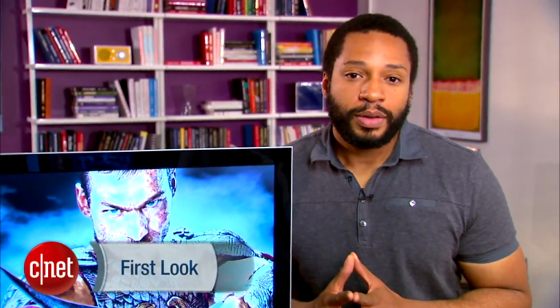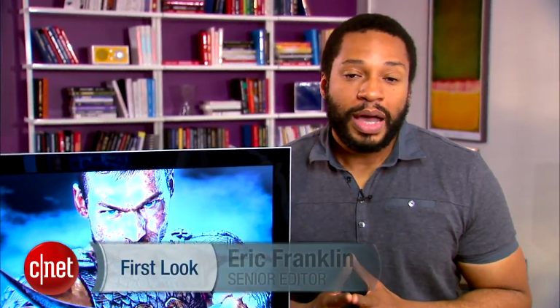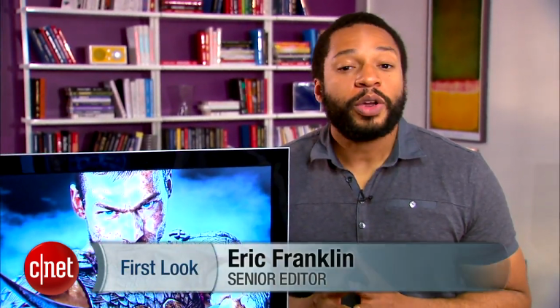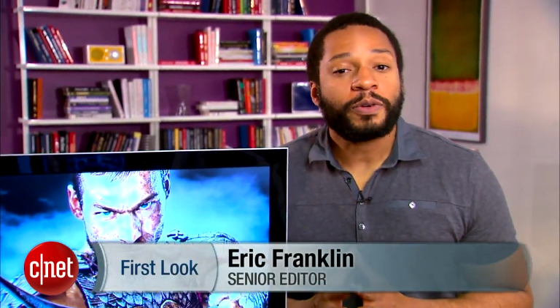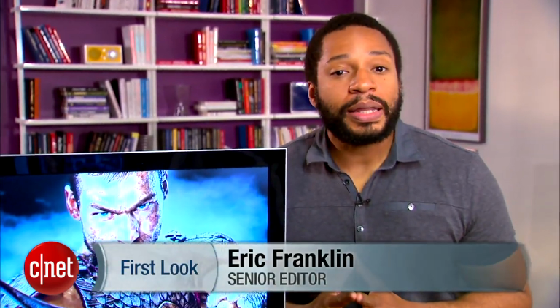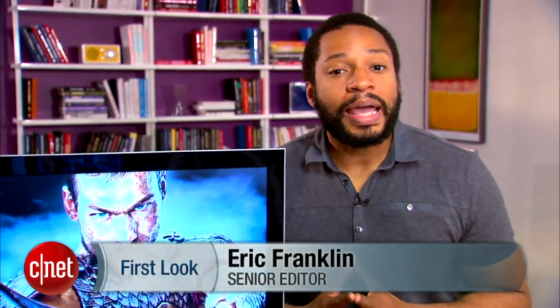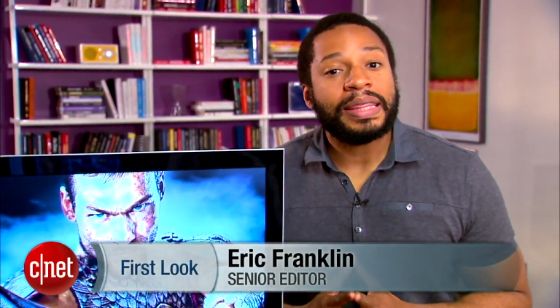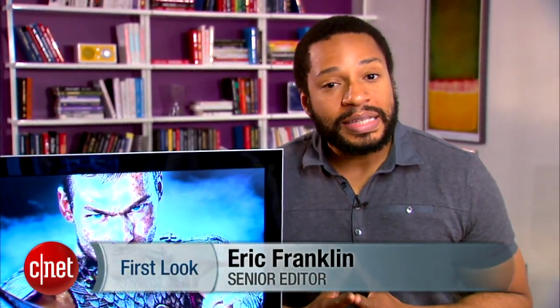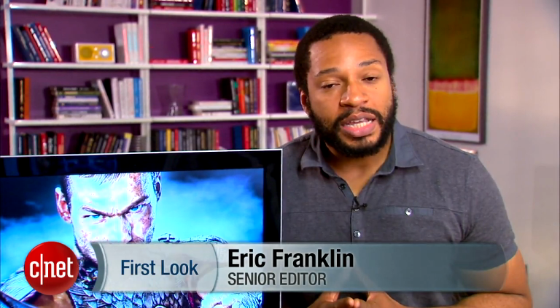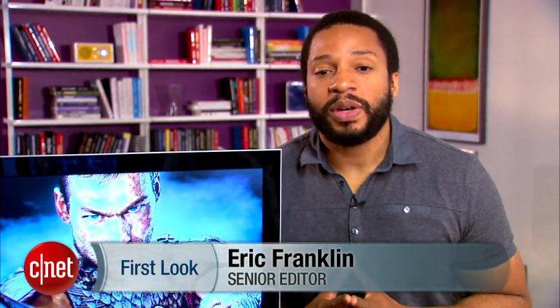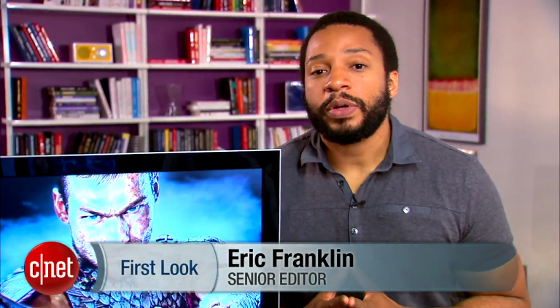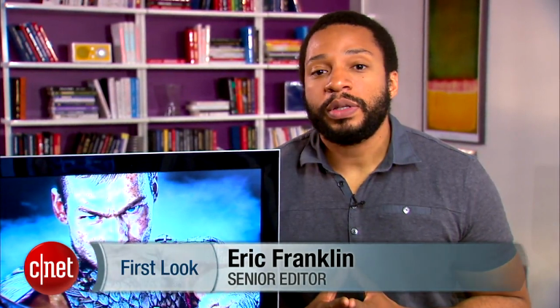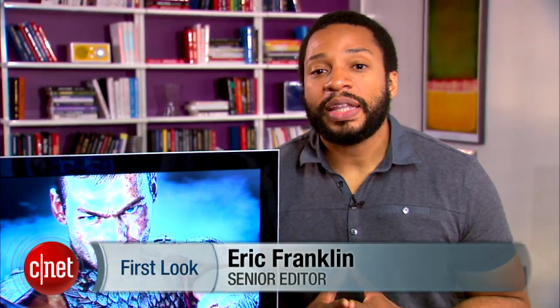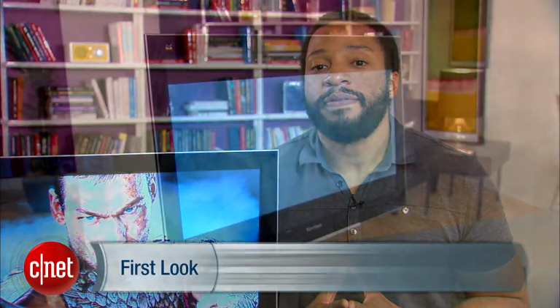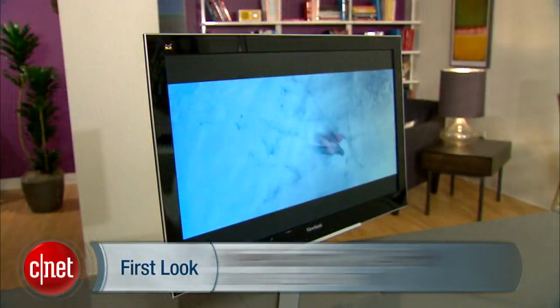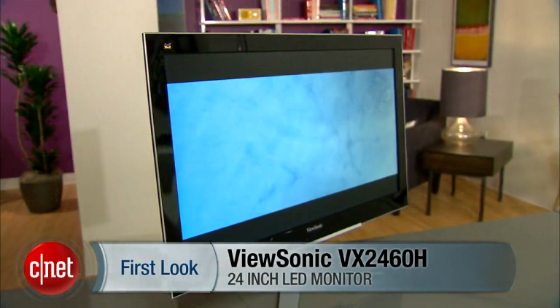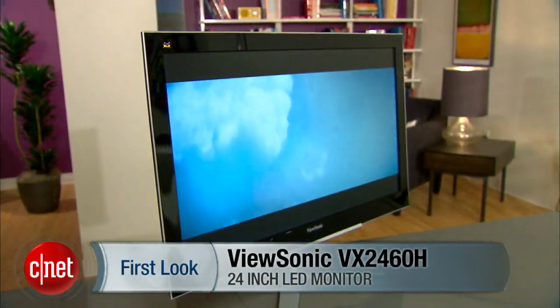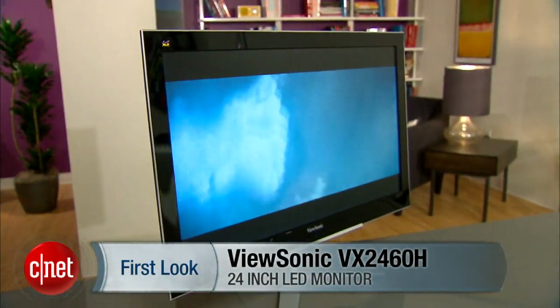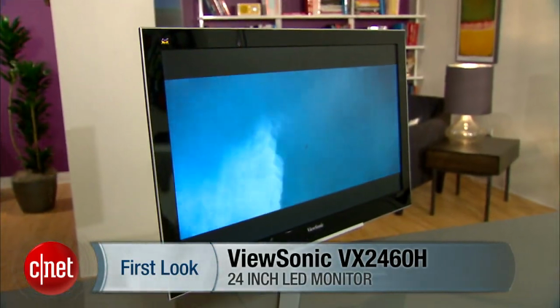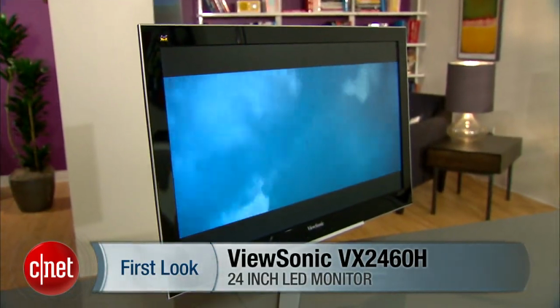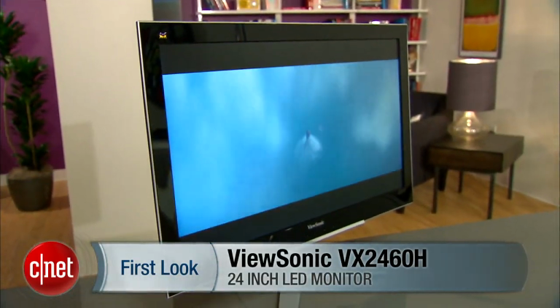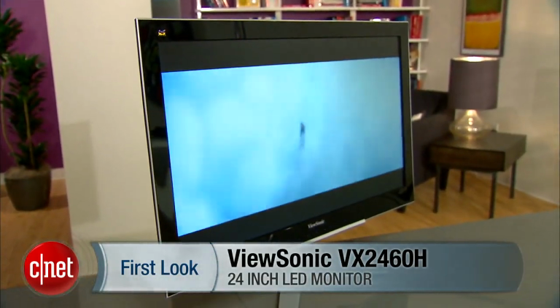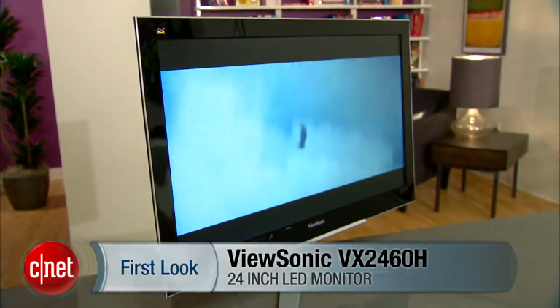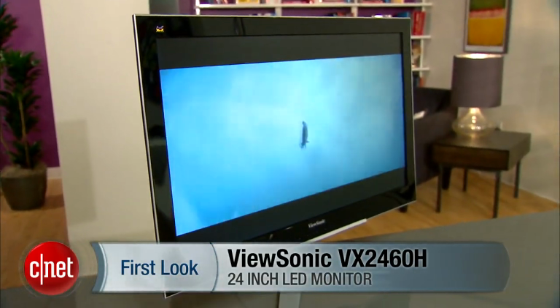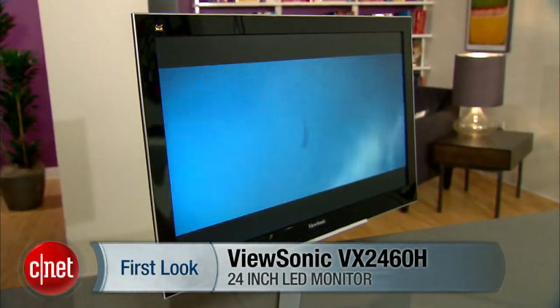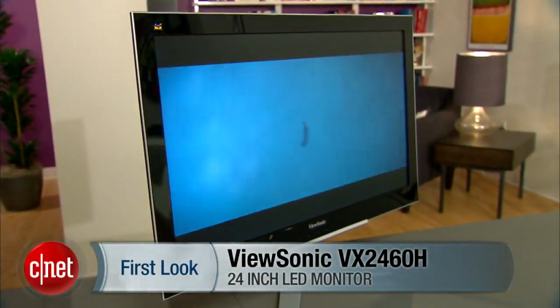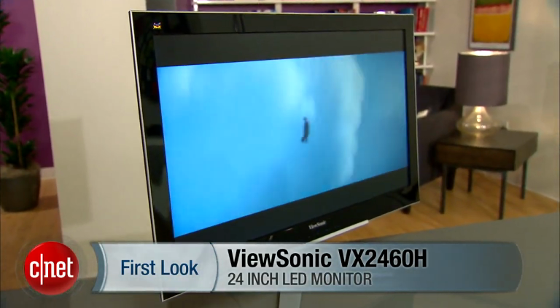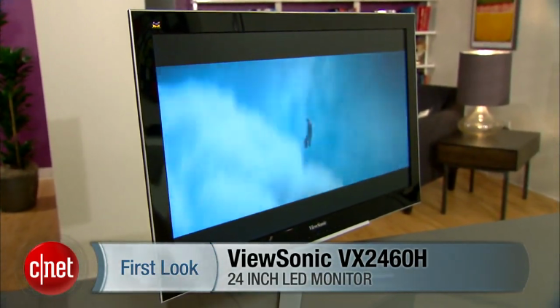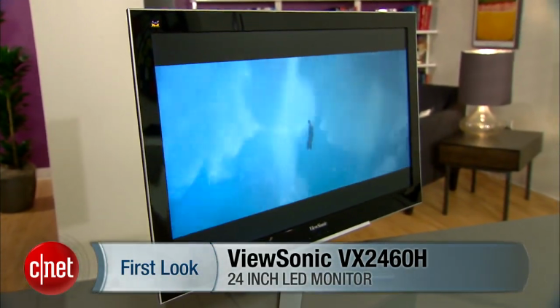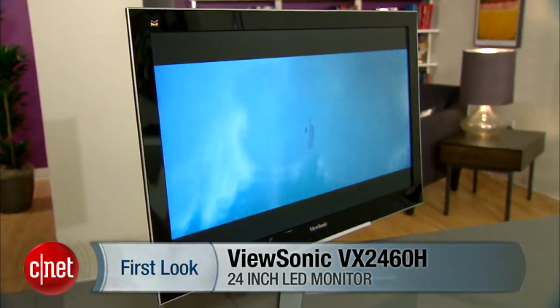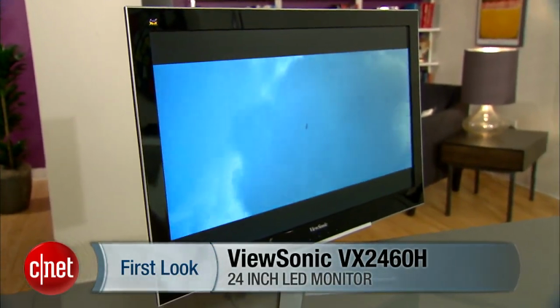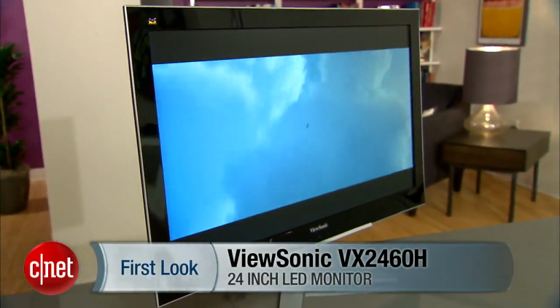I'm Eric Franklin, and this has been a first look at the ViewSonic VX2460H LED.